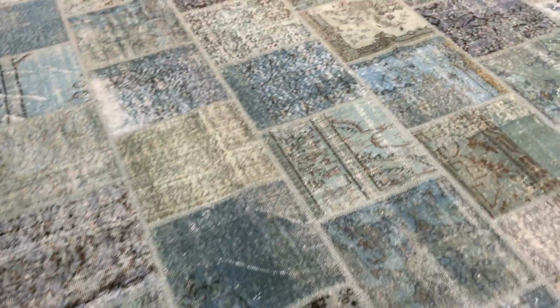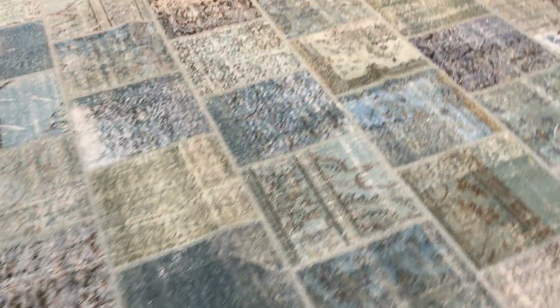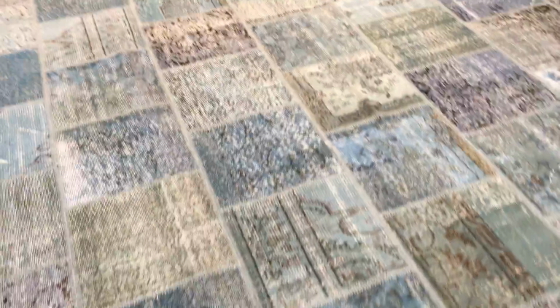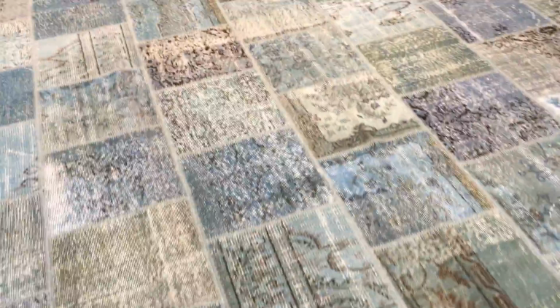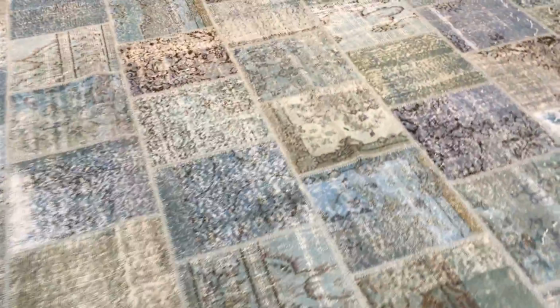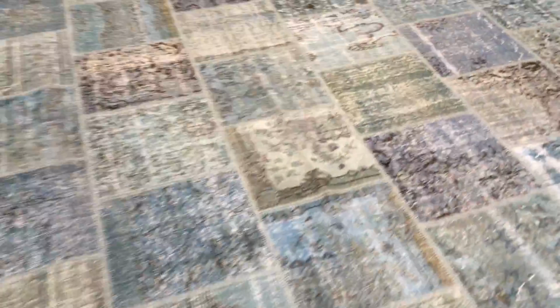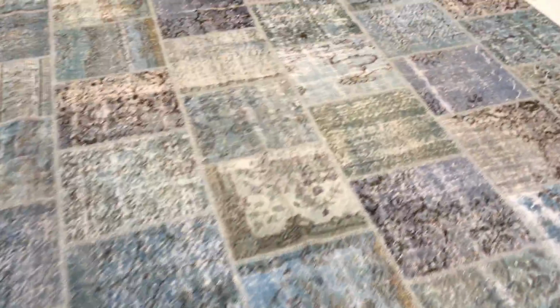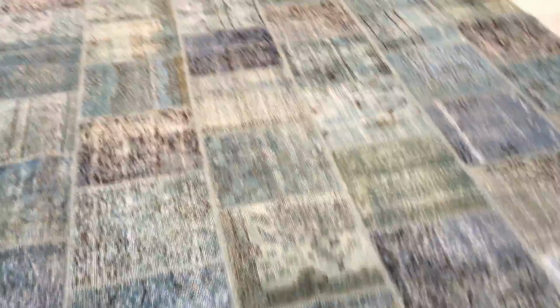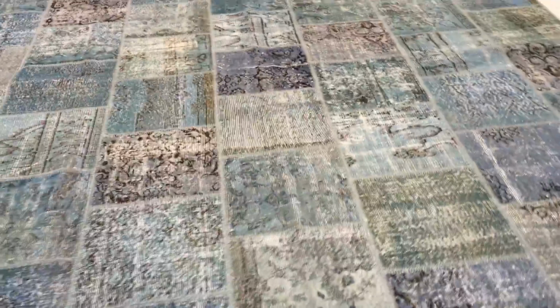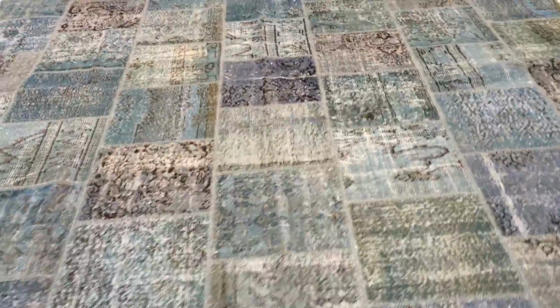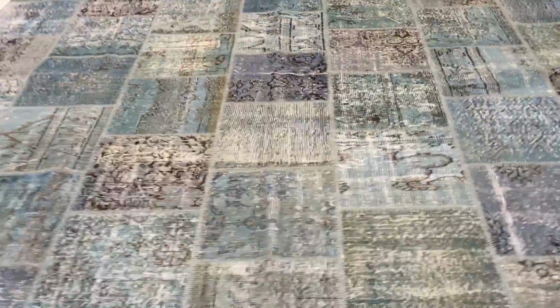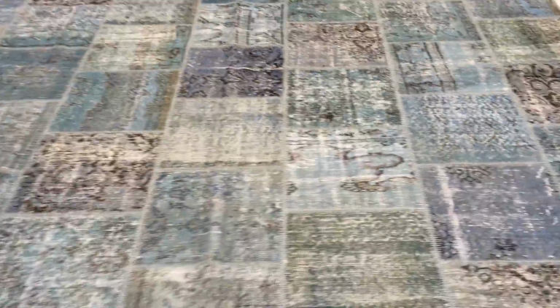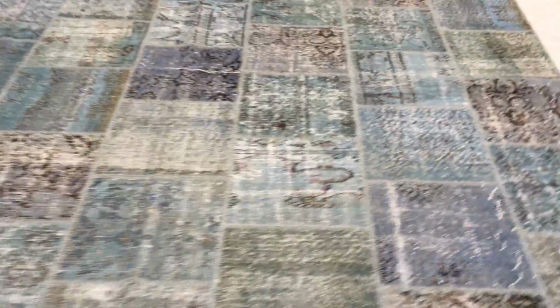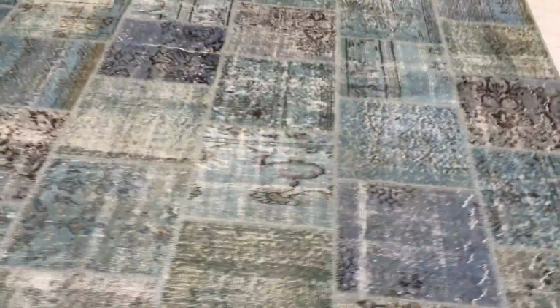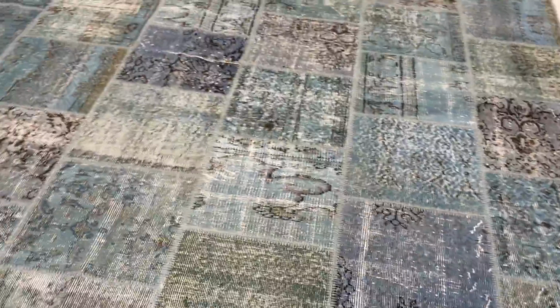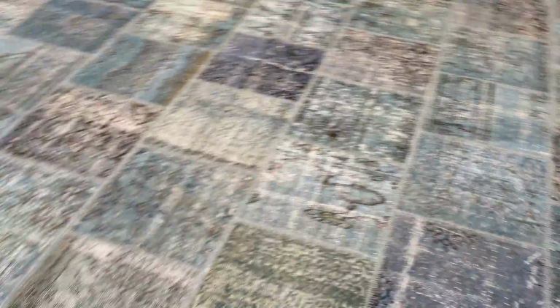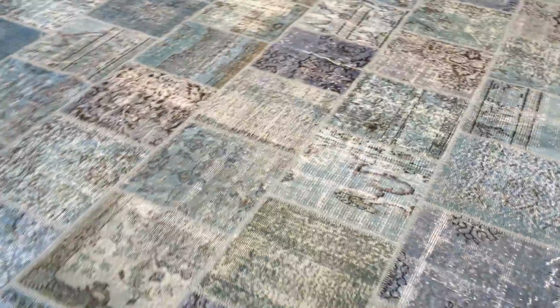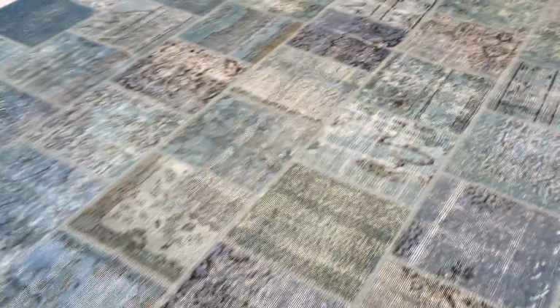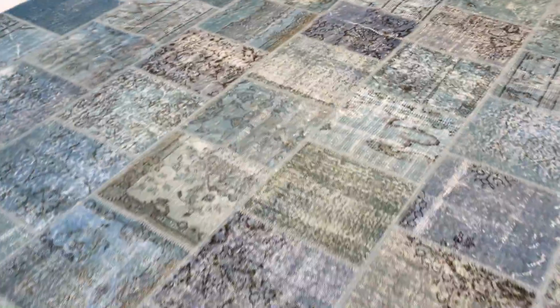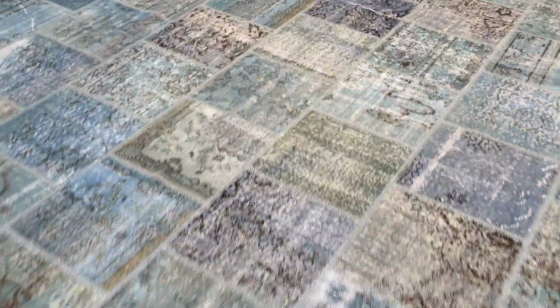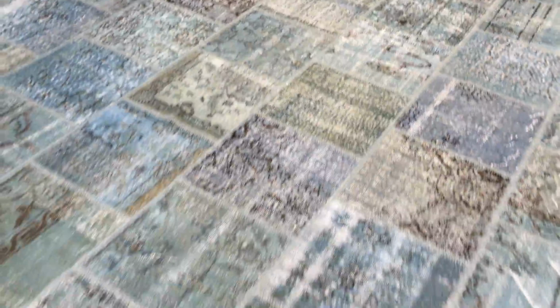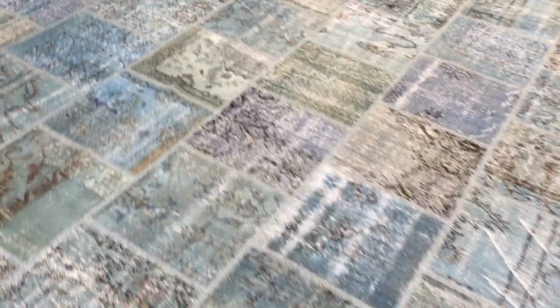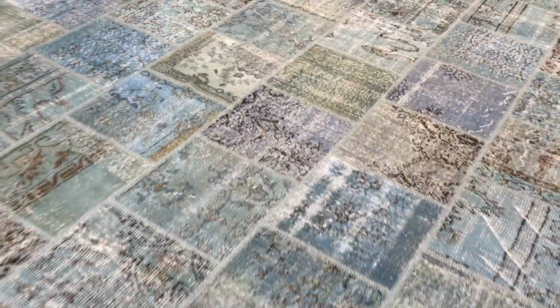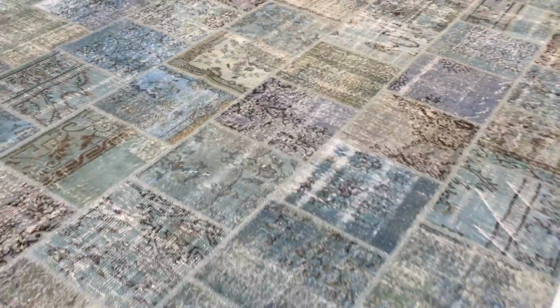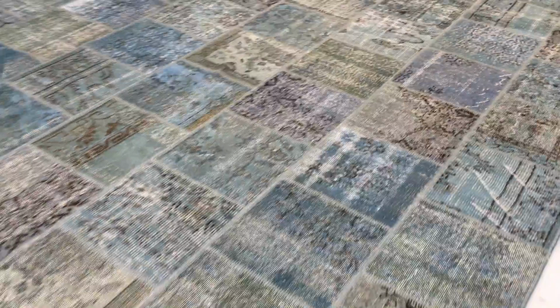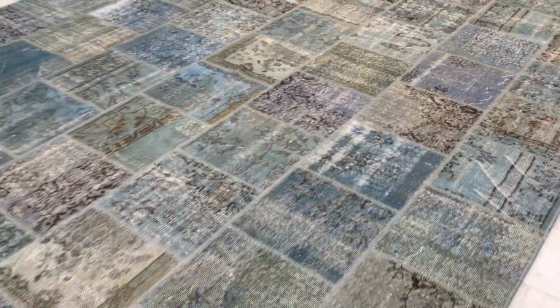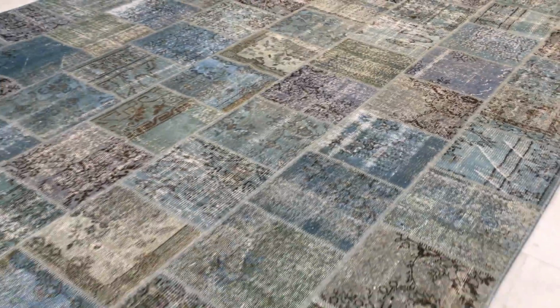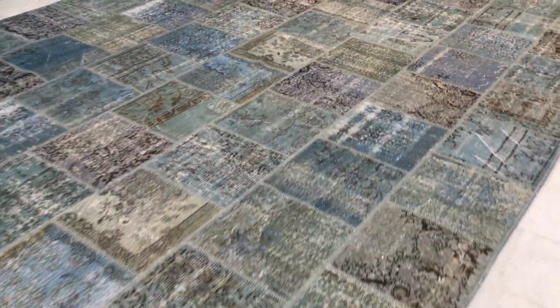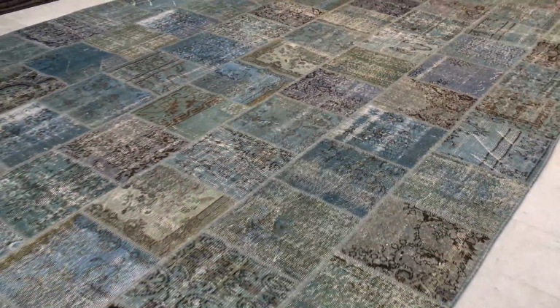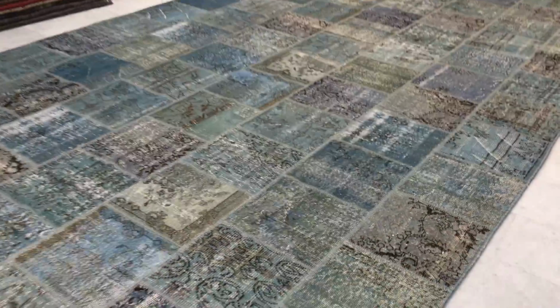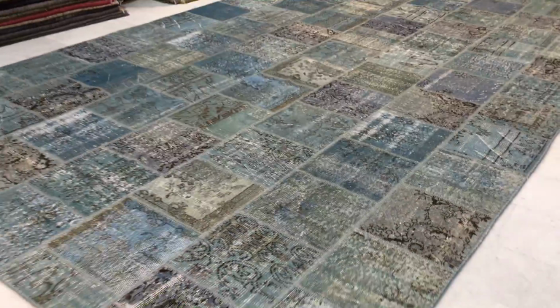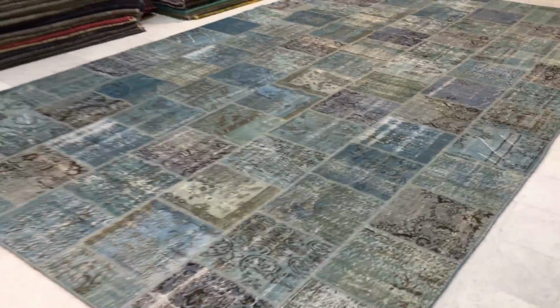If you have any questions about this patchwork carpet or any other patchwork carpets in our collection, we're more than happy to assist you in any way we can.